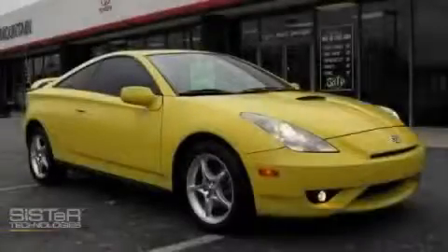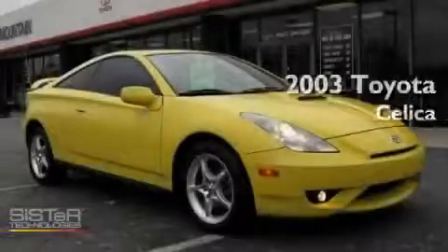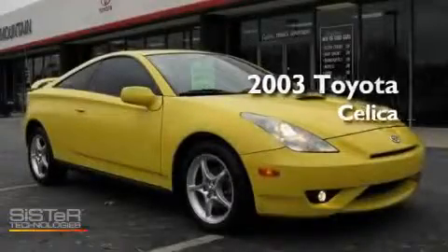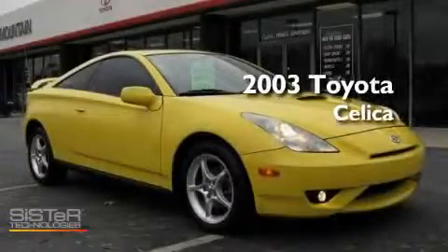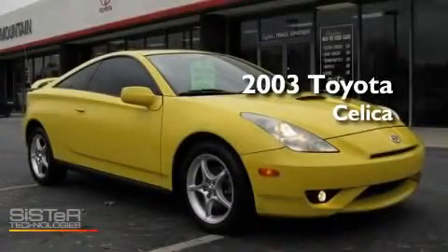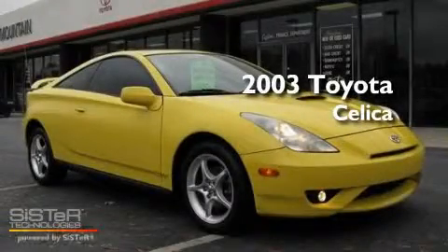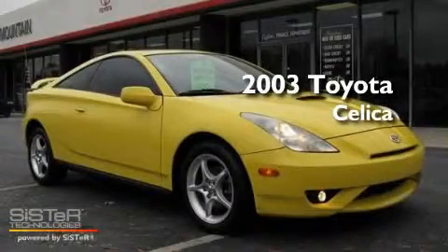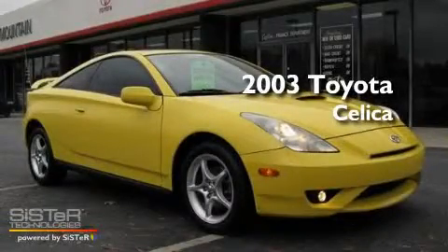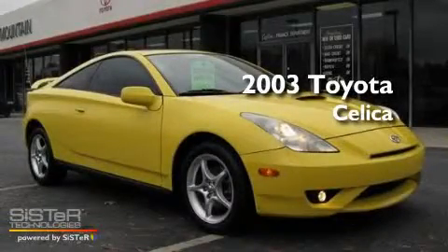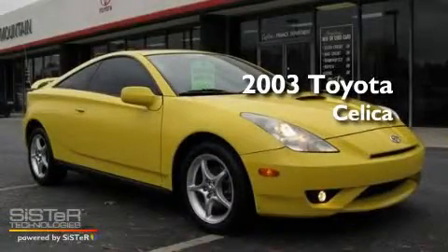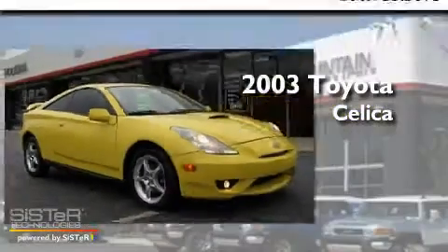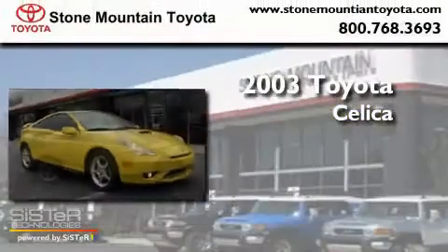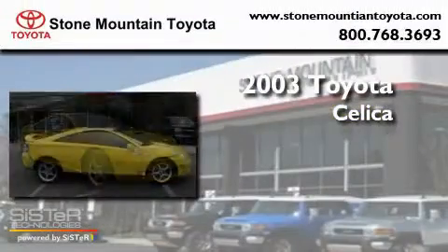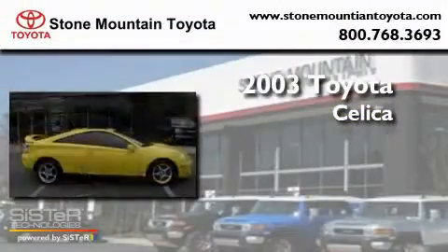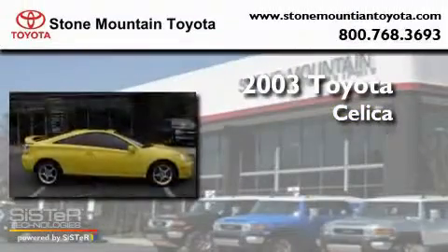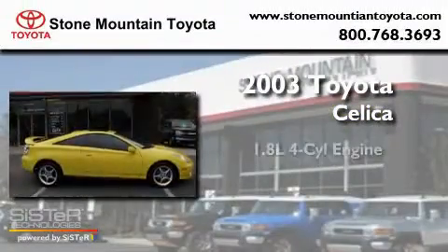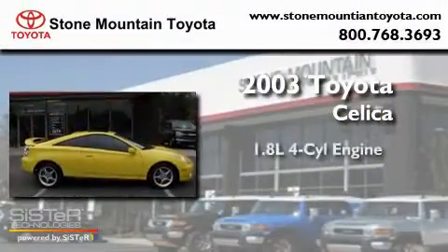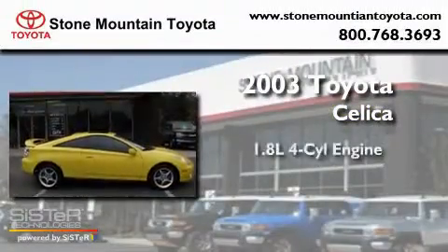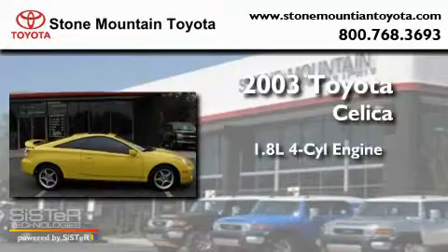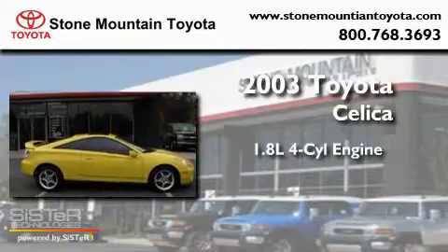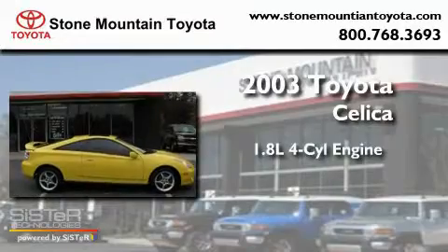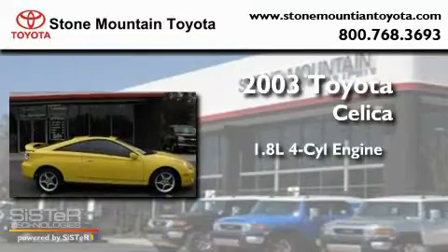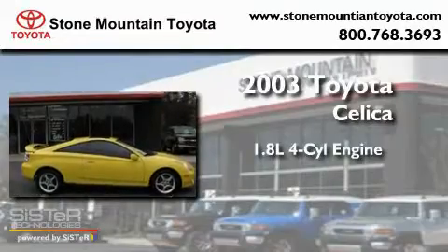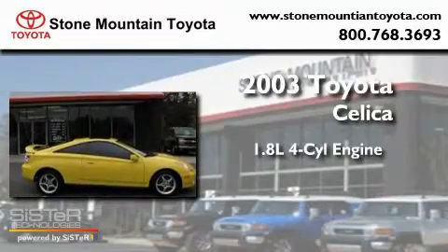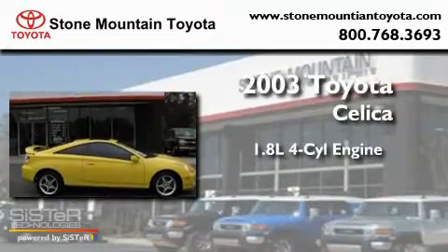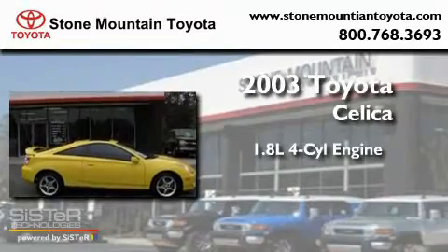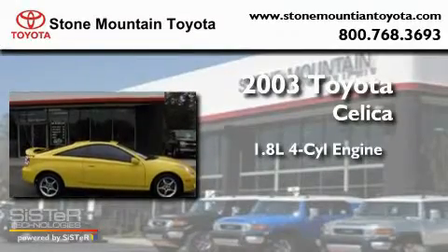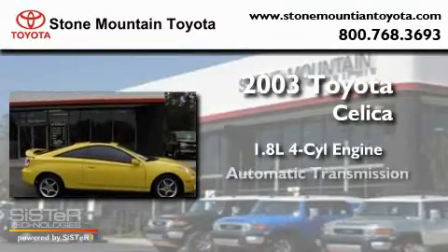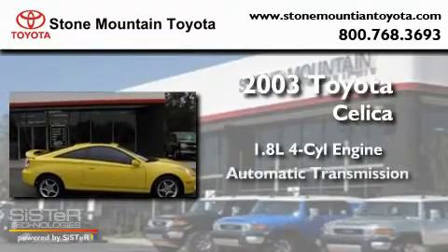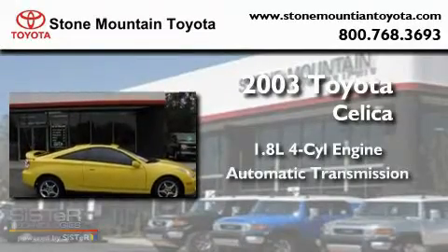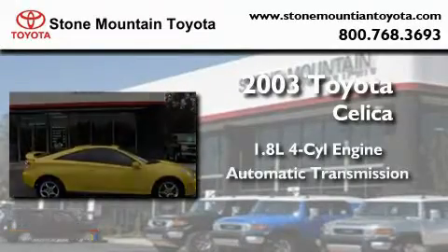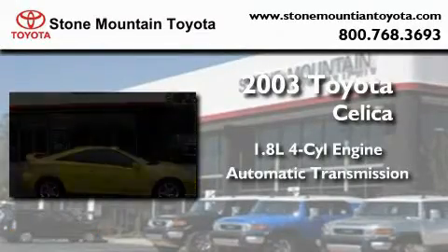This is a 2003 Toyota Celica. It features a 1.8-liter four-cylinder engine and an automatic transmission.